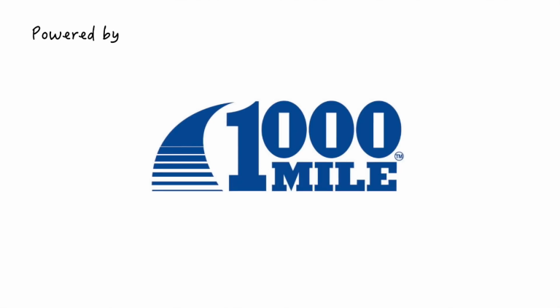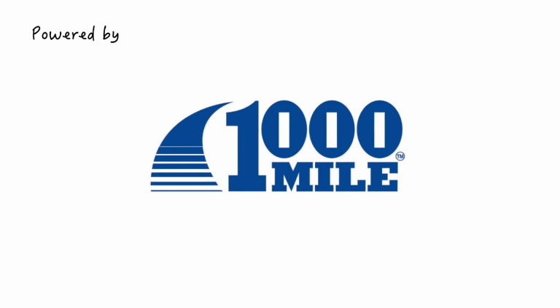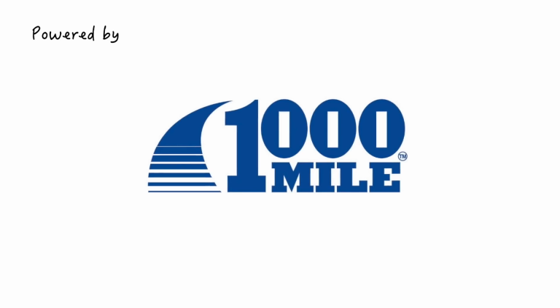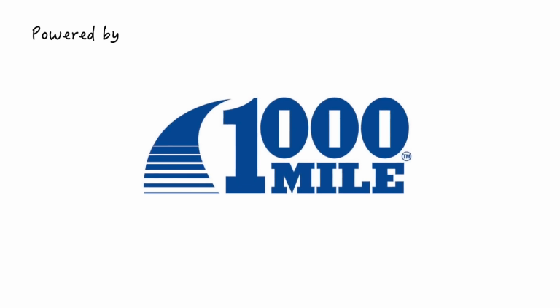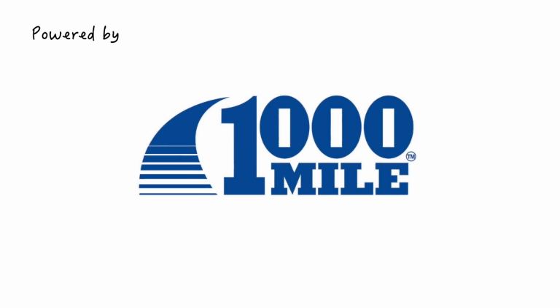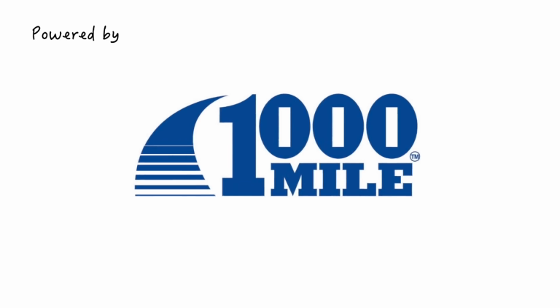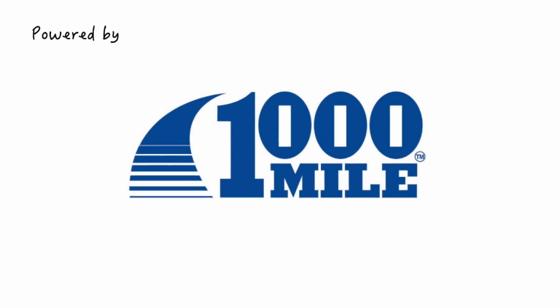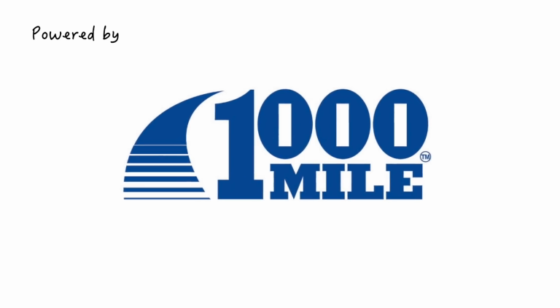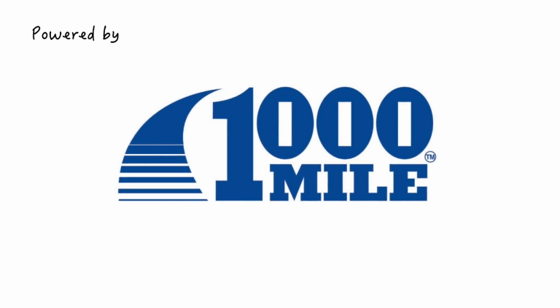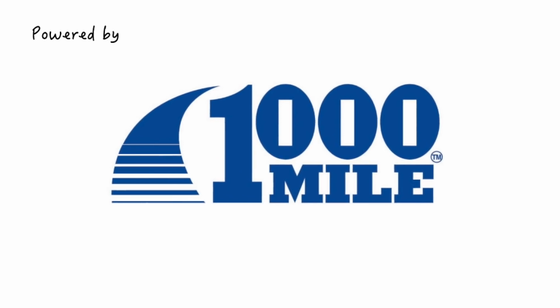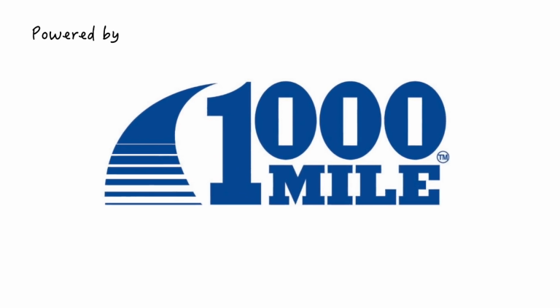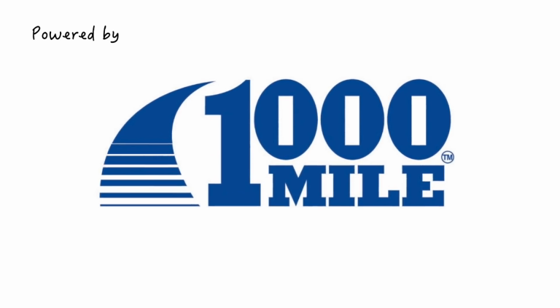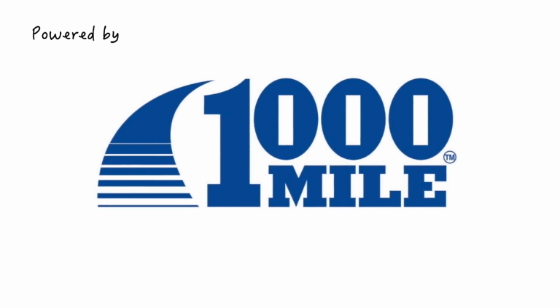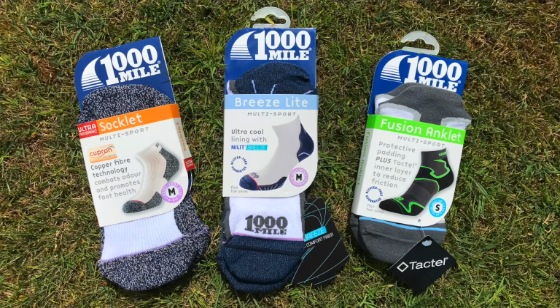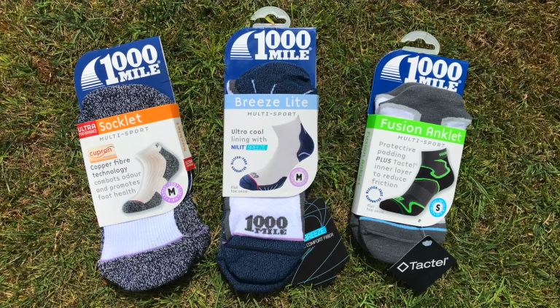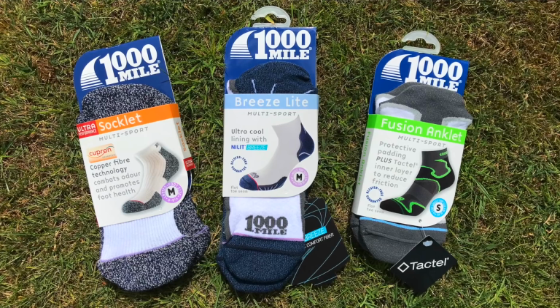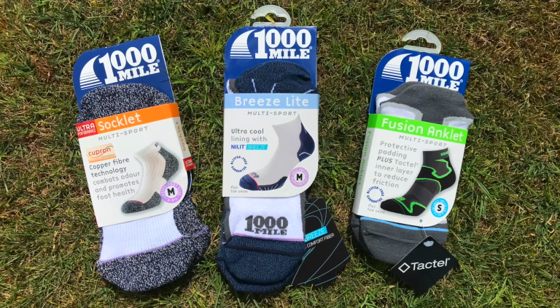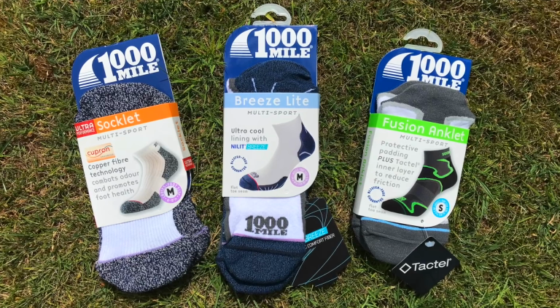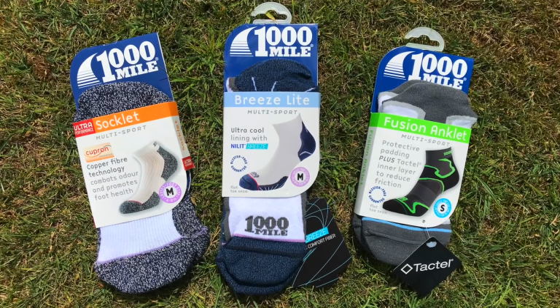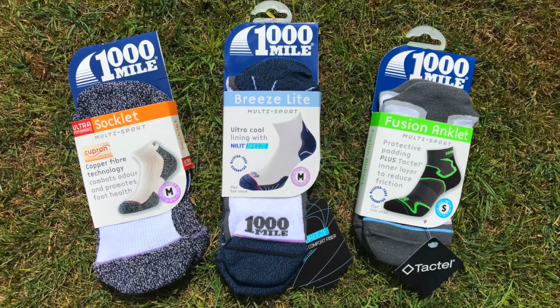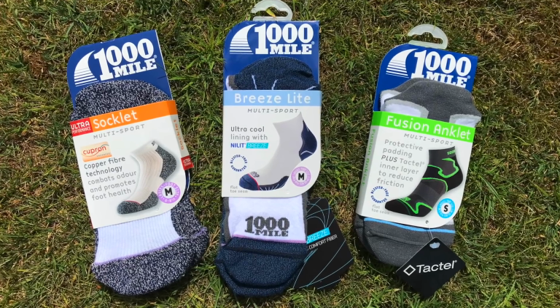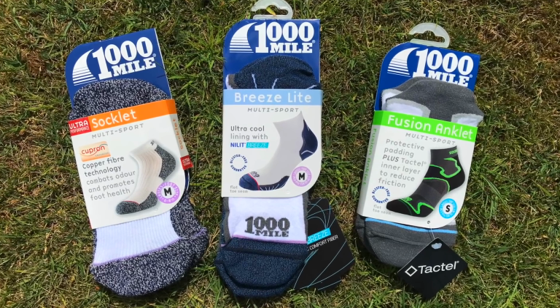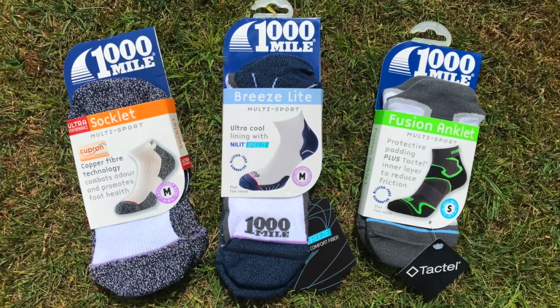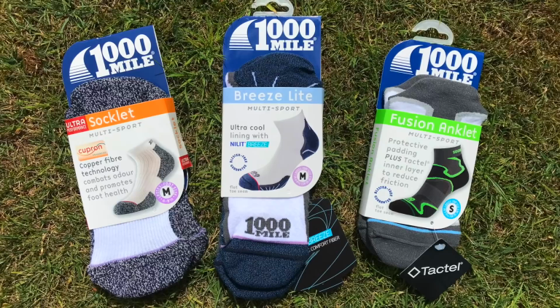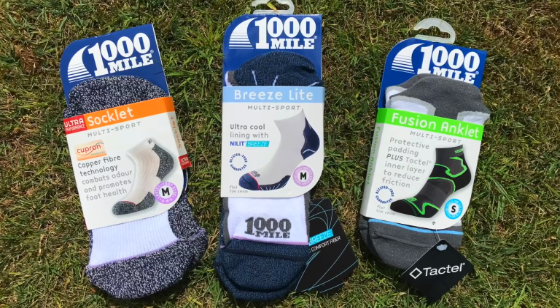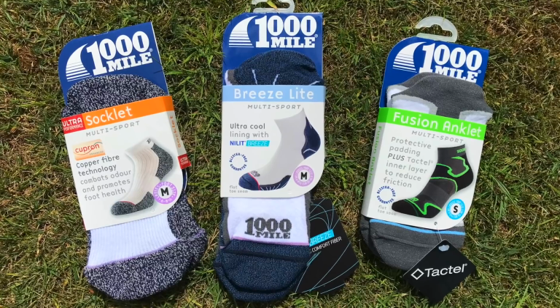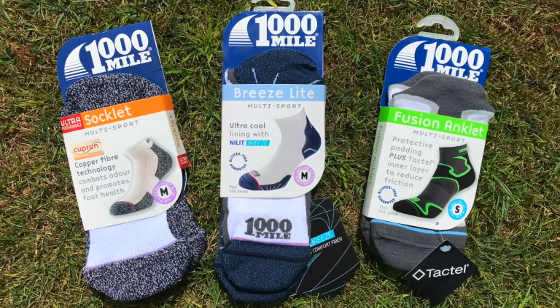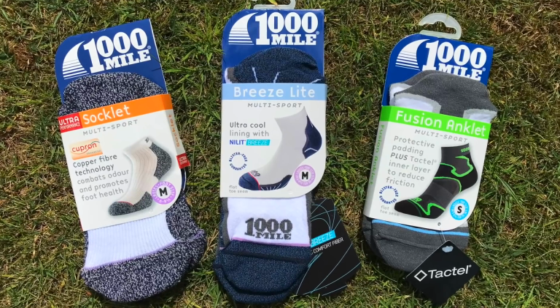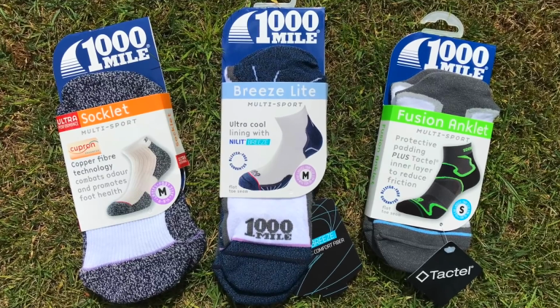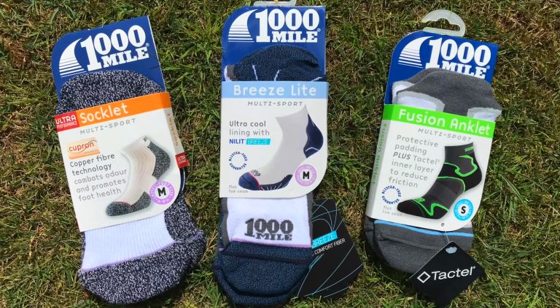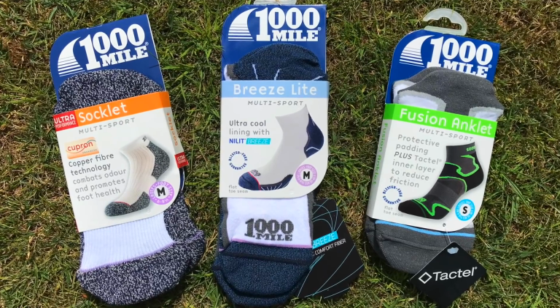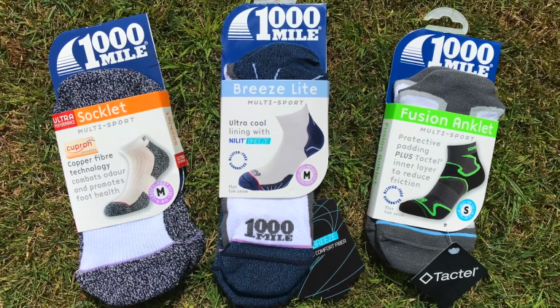This video is powered by a Thousand Mile Socks. Check out their range of double and single layer socks to find out which suits you best.